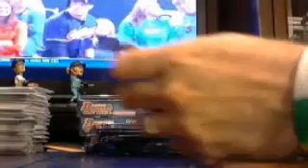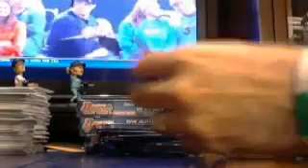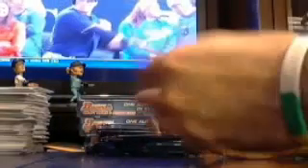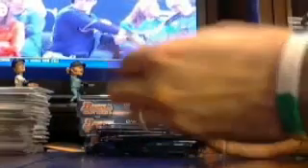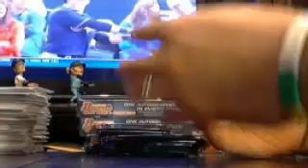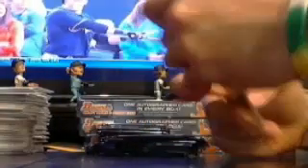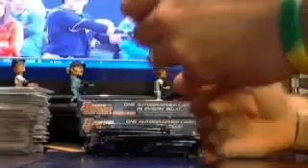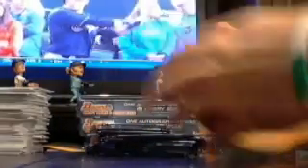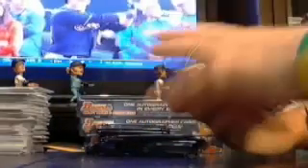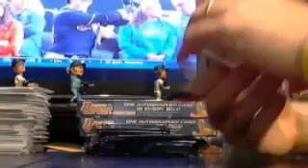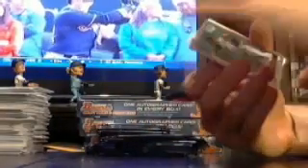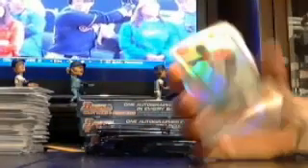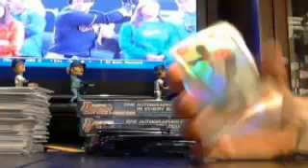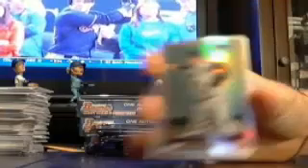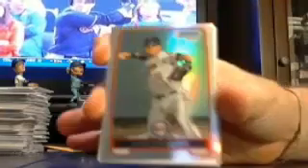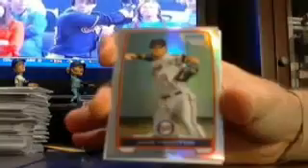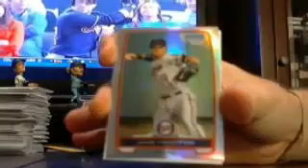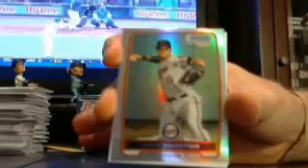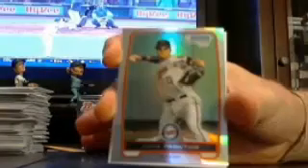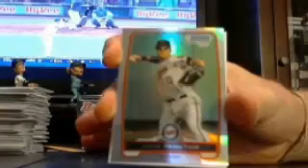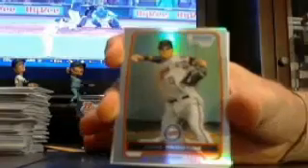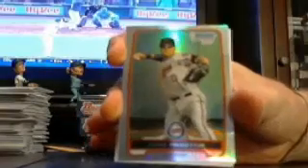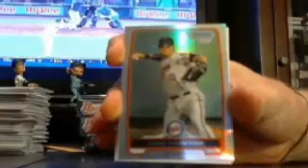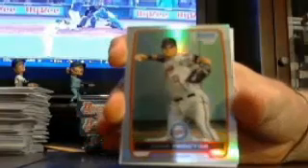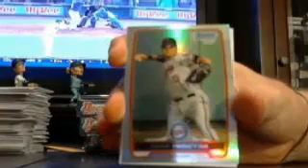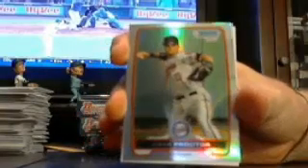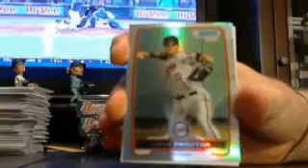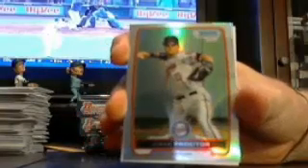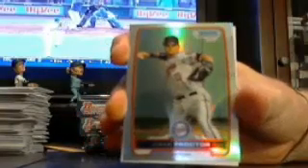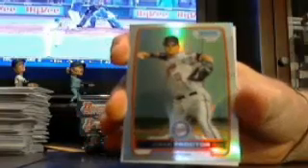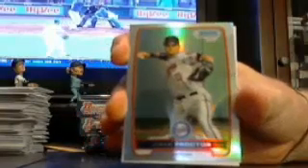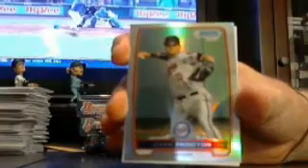Got a Minnesota Twins refractor — Jake Proctor for the Twins.